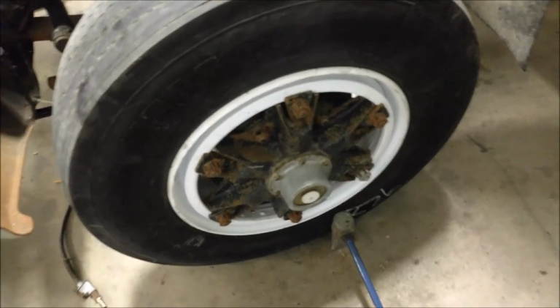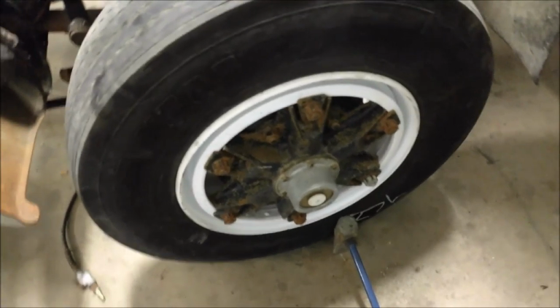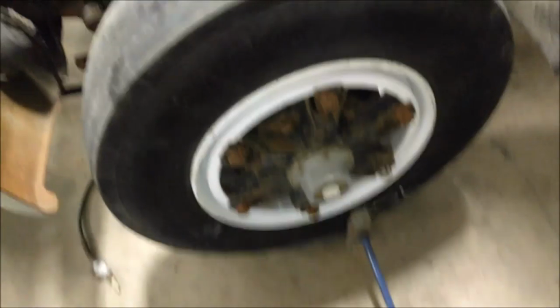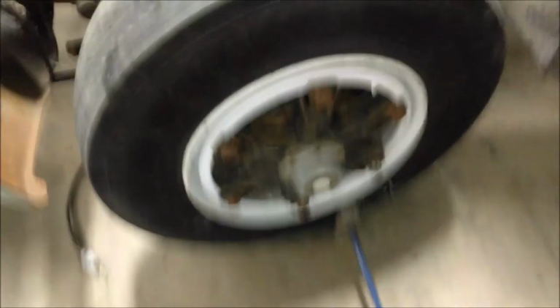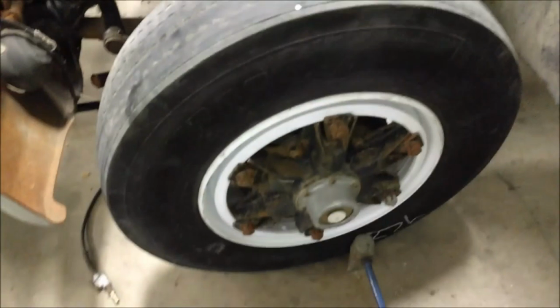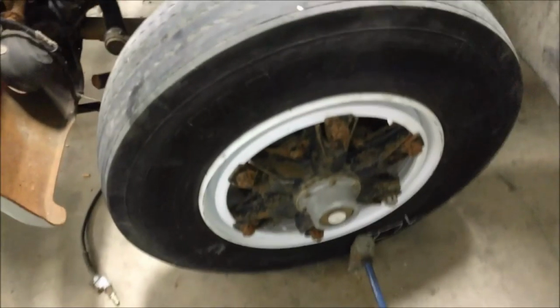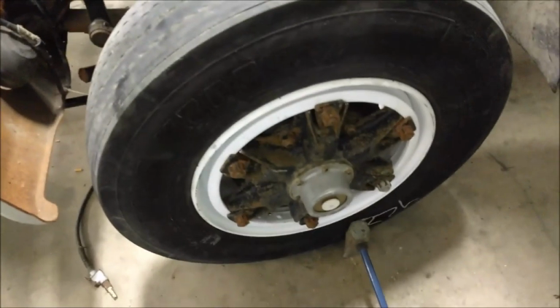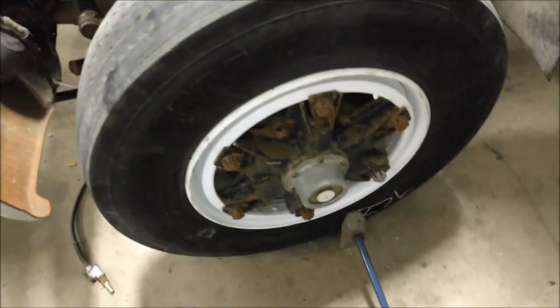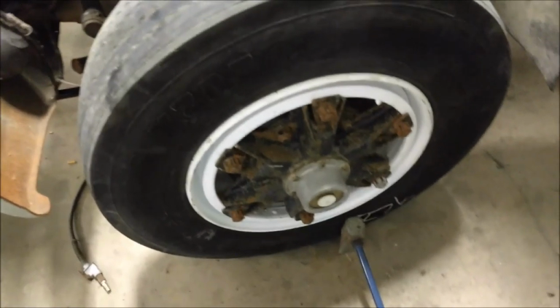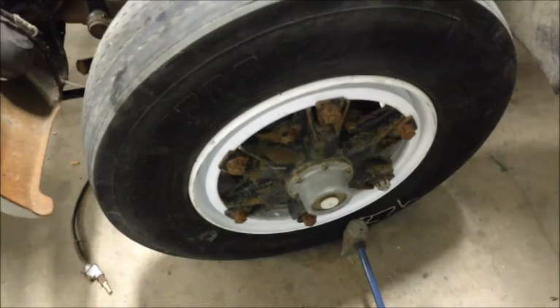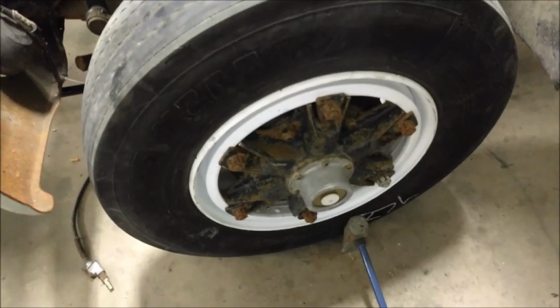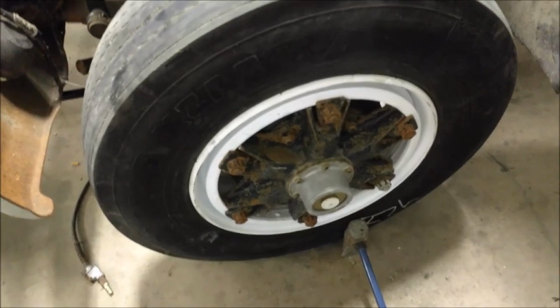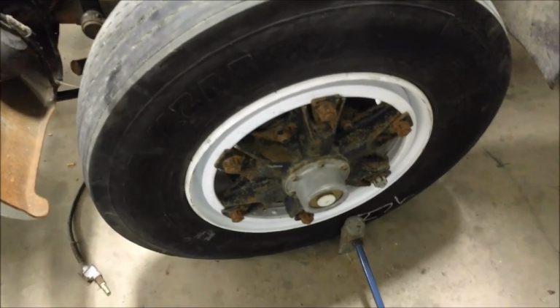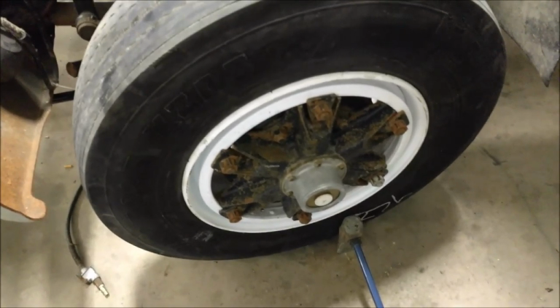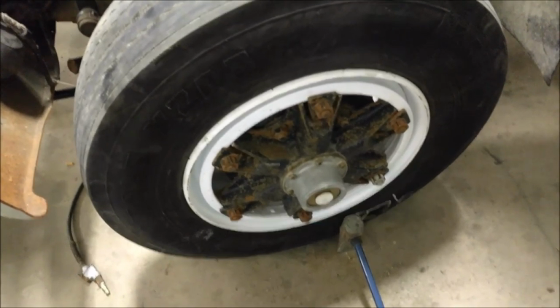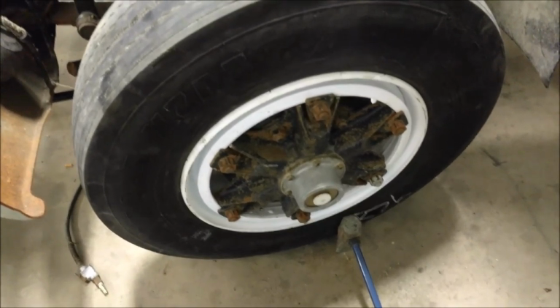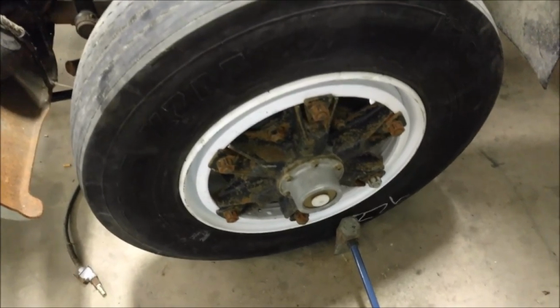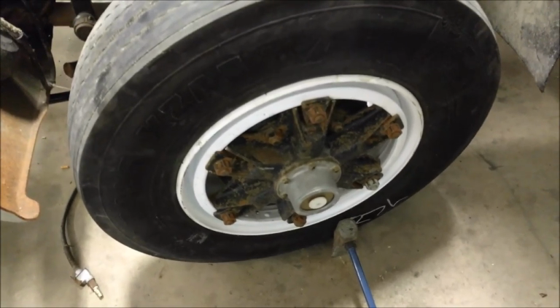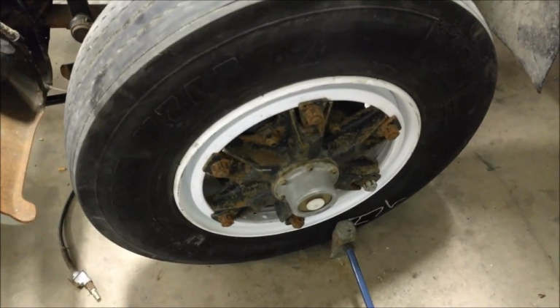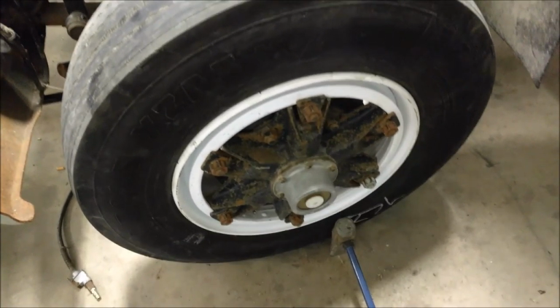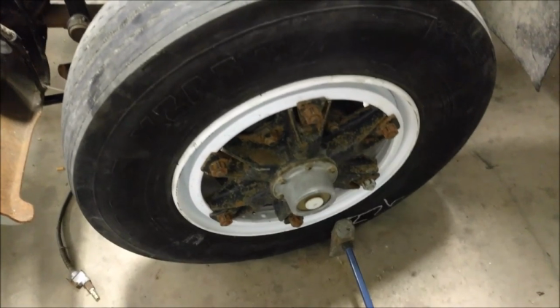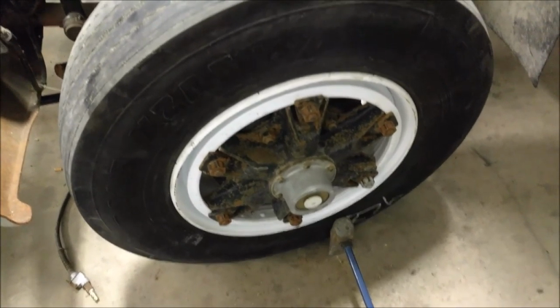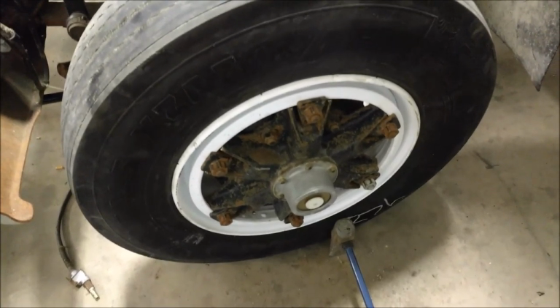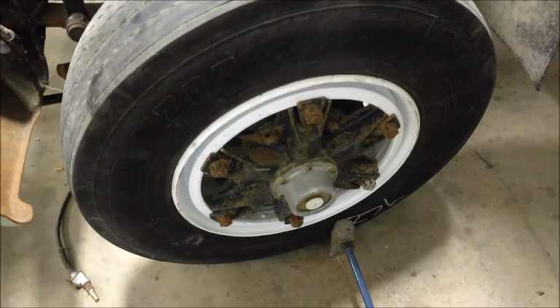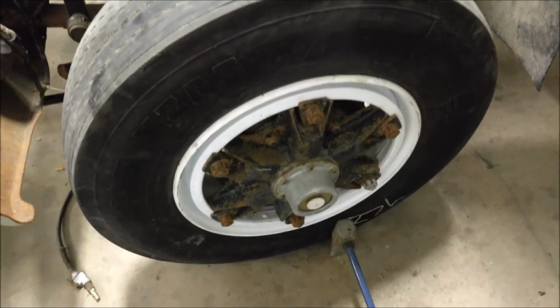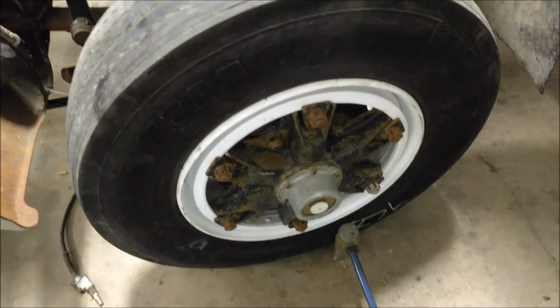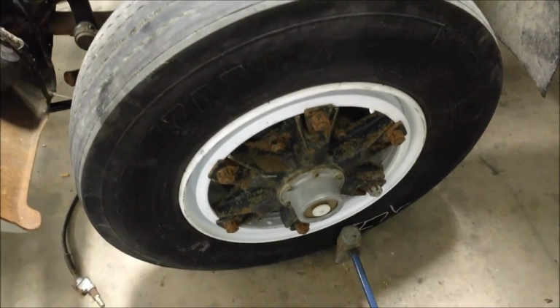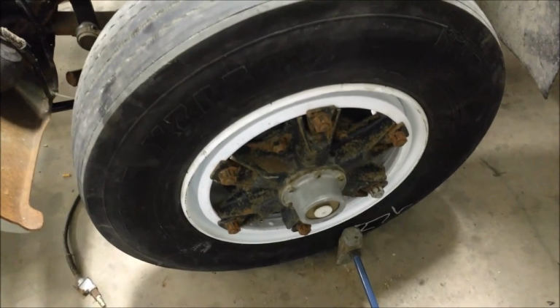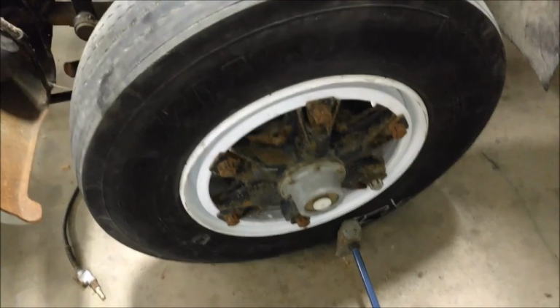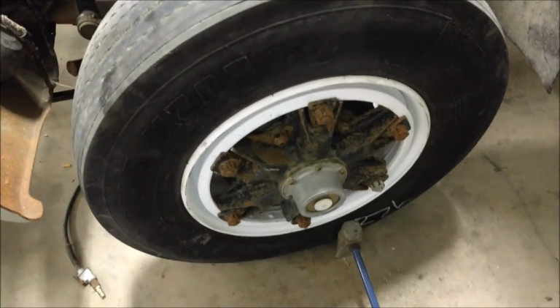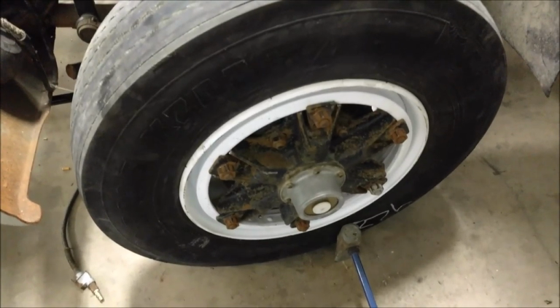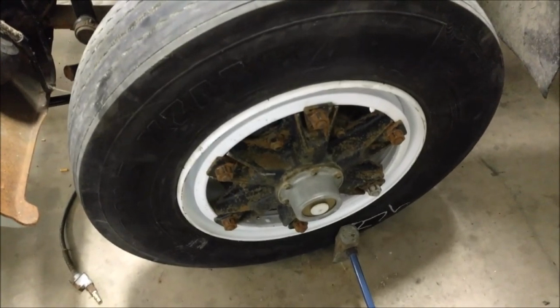Then you just lower it down and torque them all up, check your trueness again and you're off sailing.